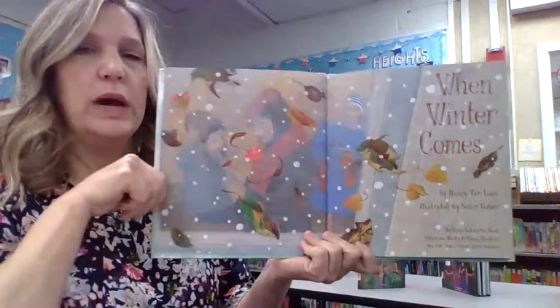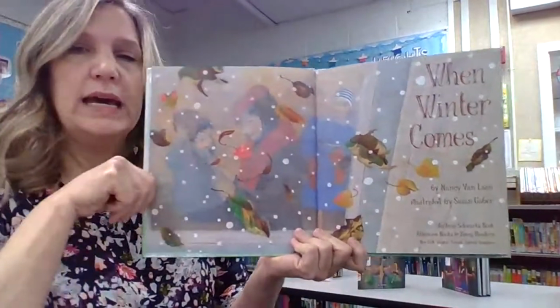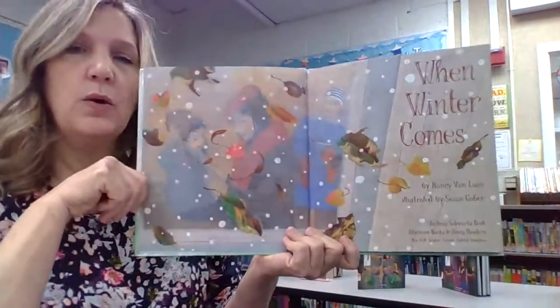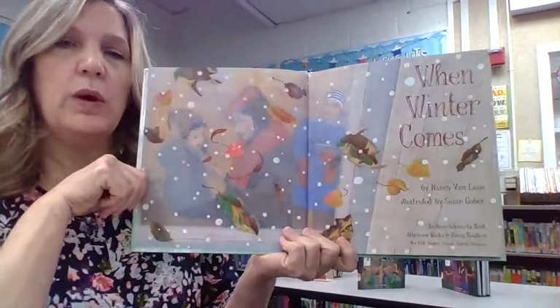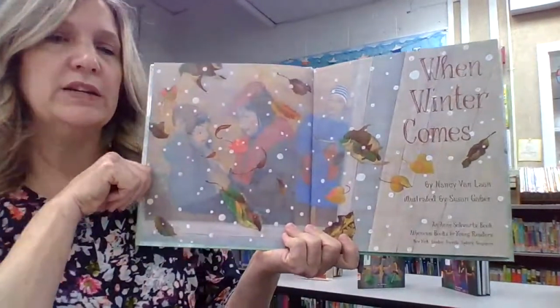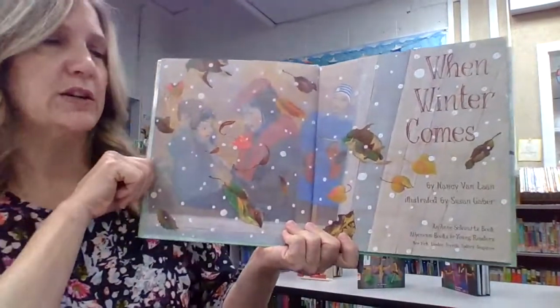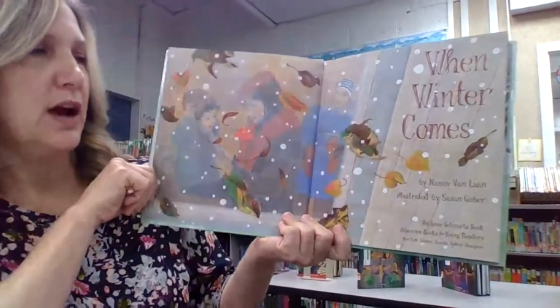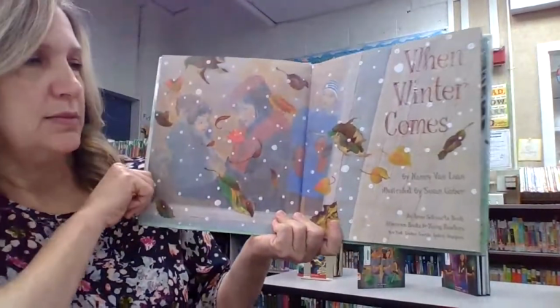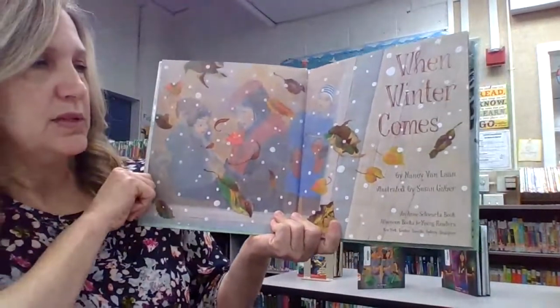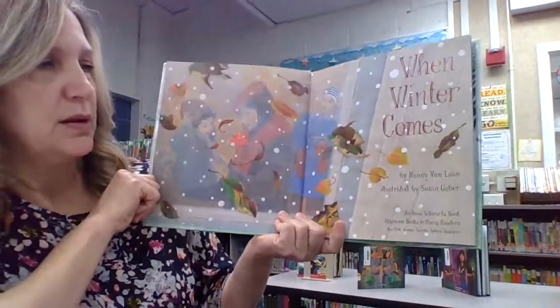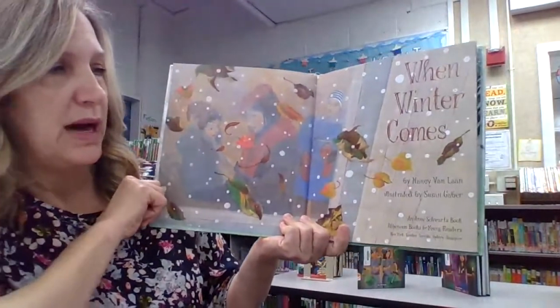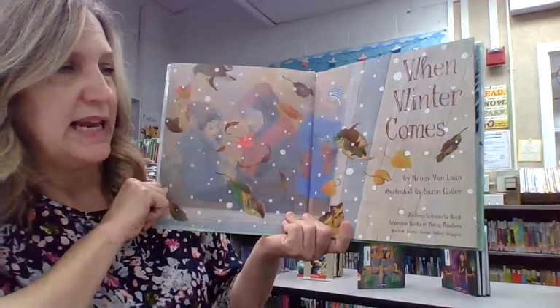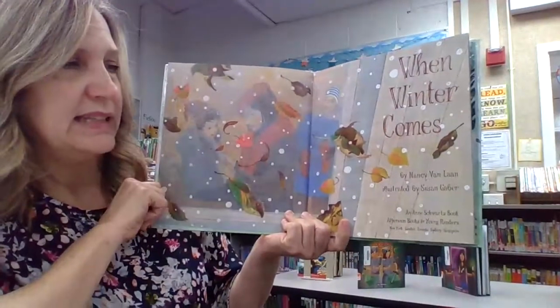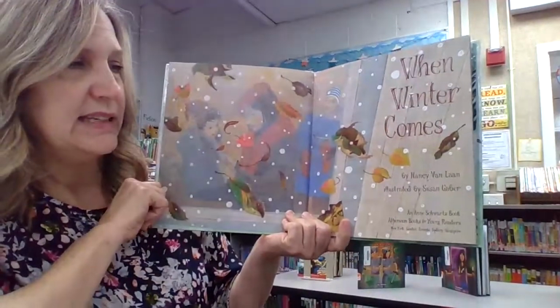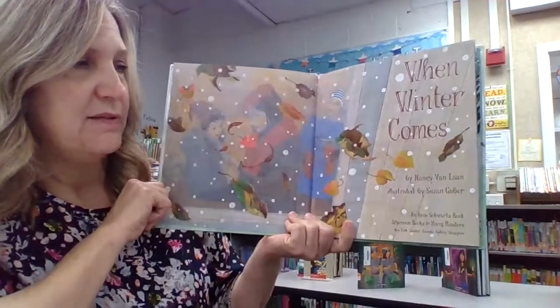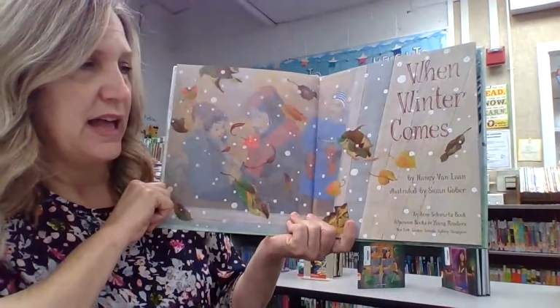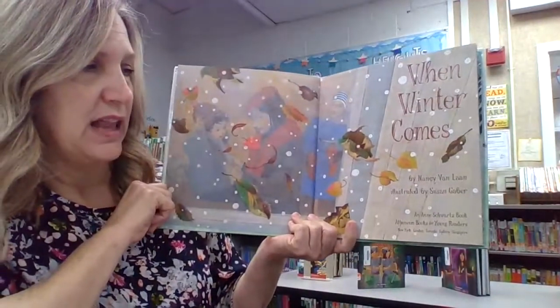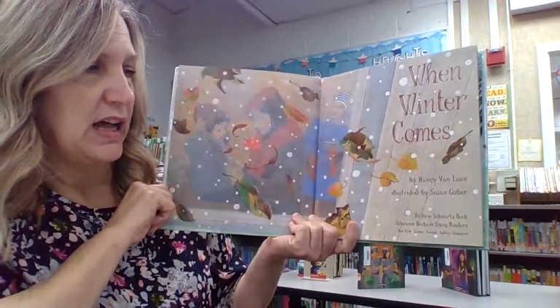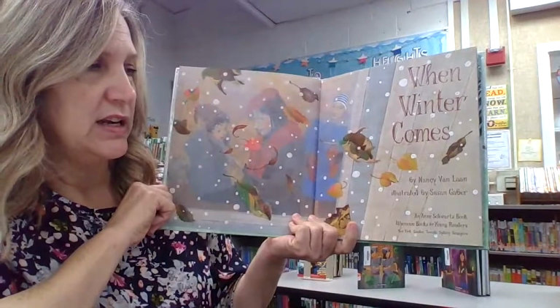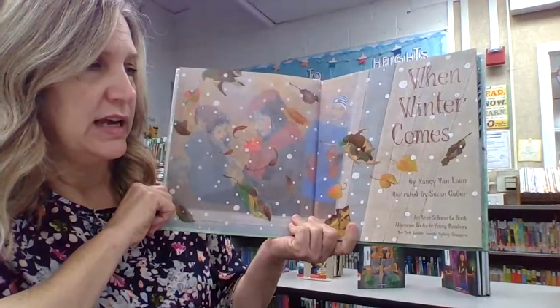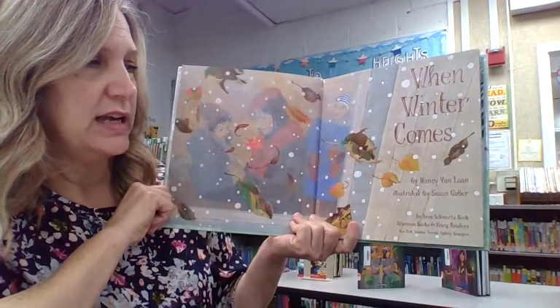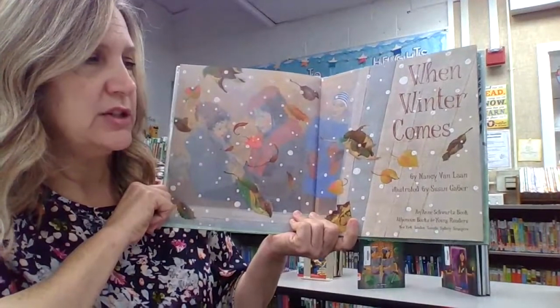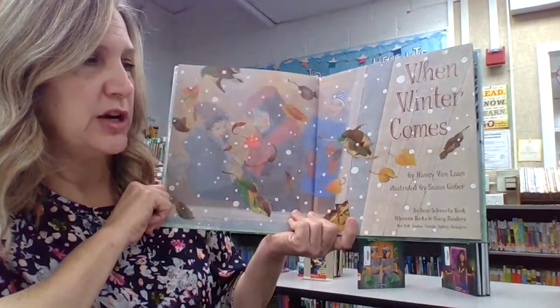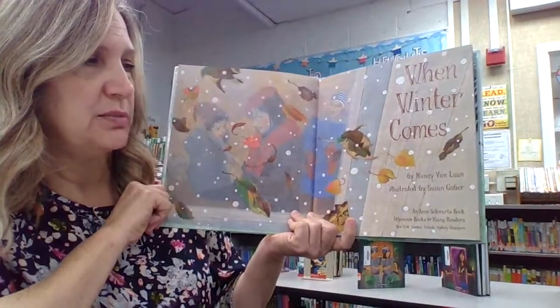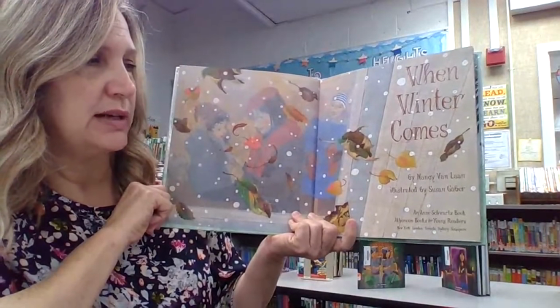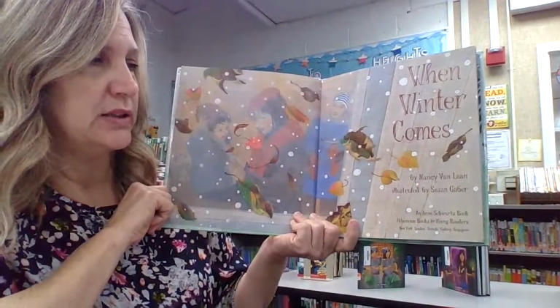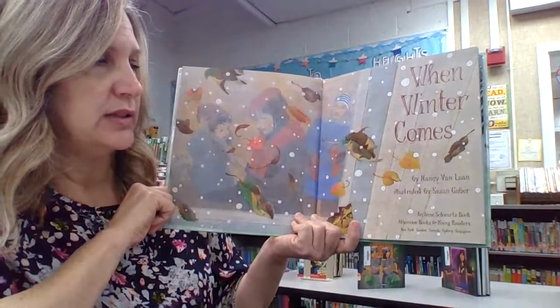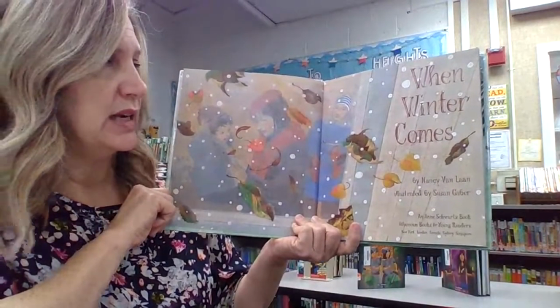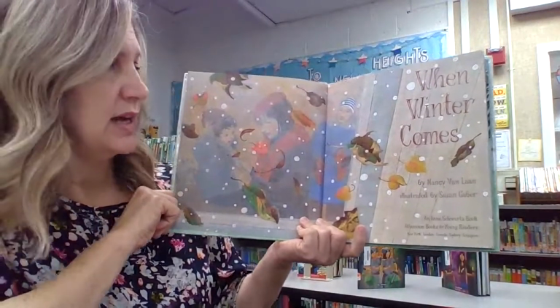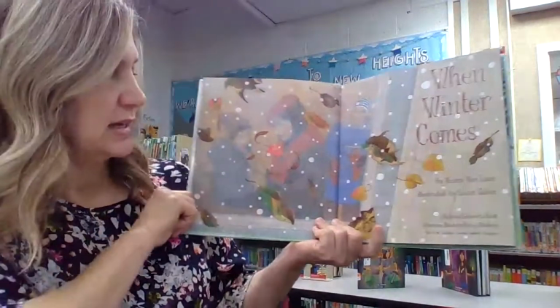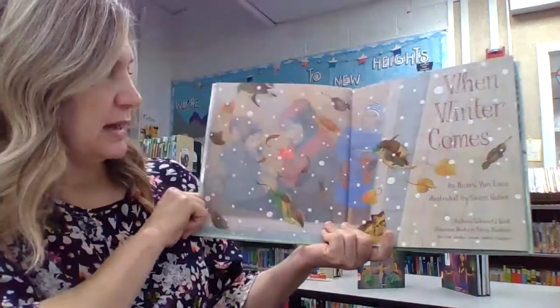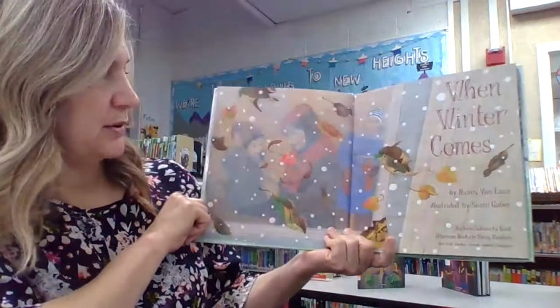When Winter Comes by Nancy Van Laan, illustrated by Susan Gaber.